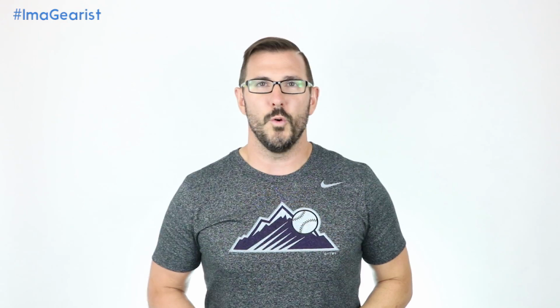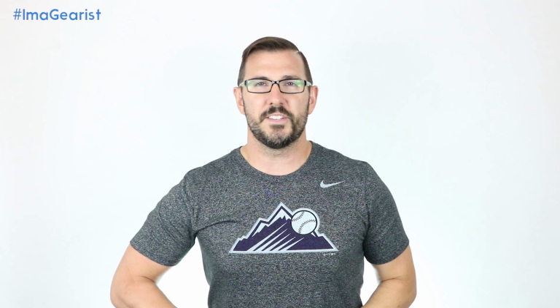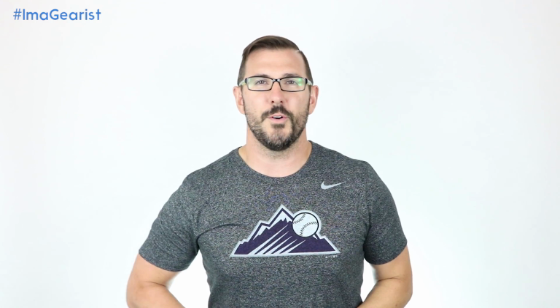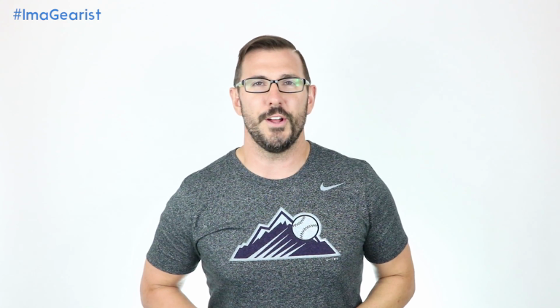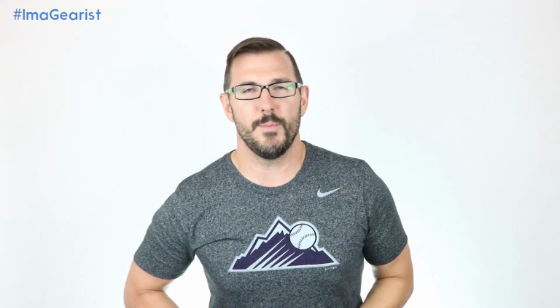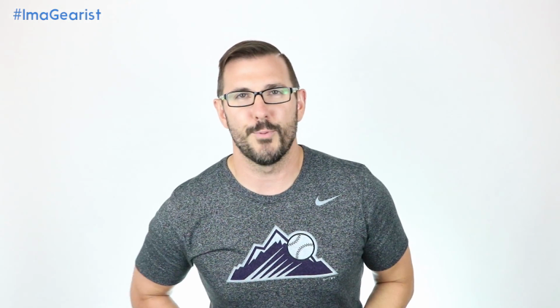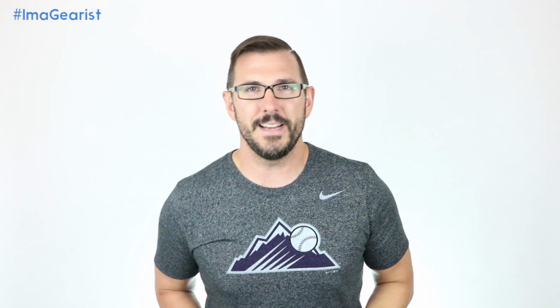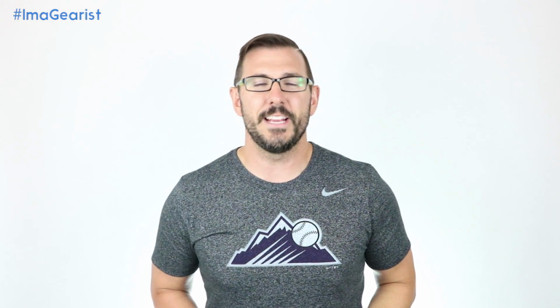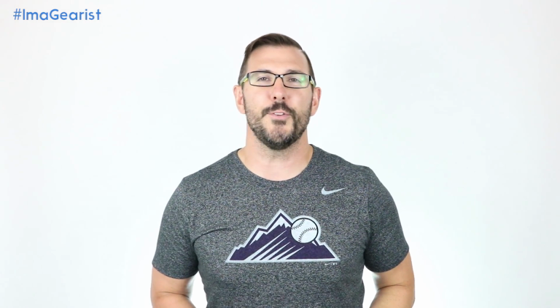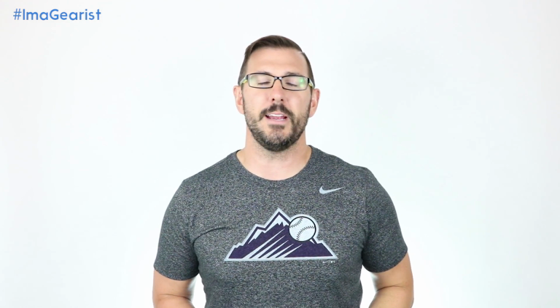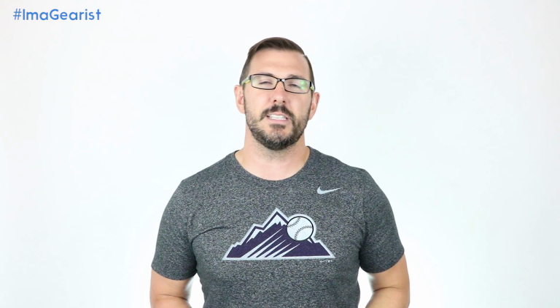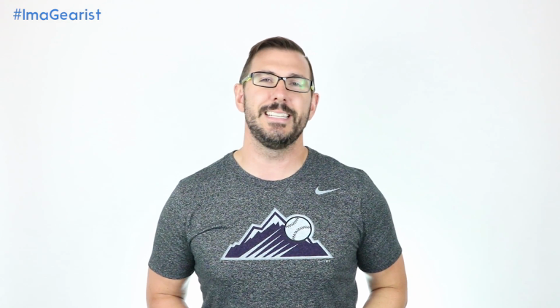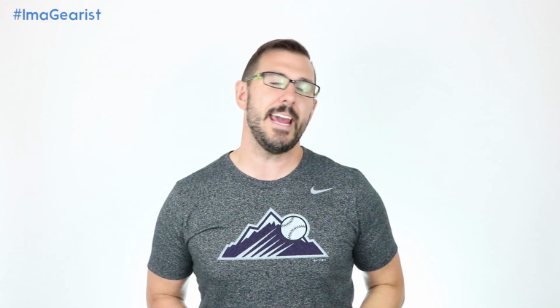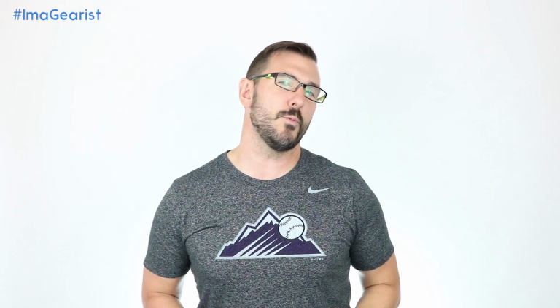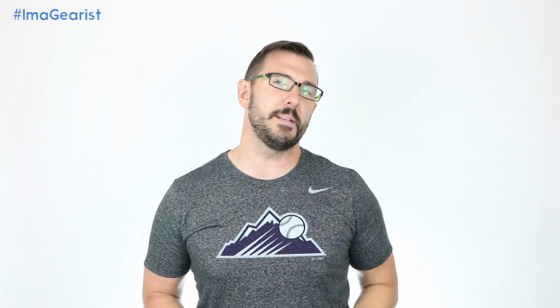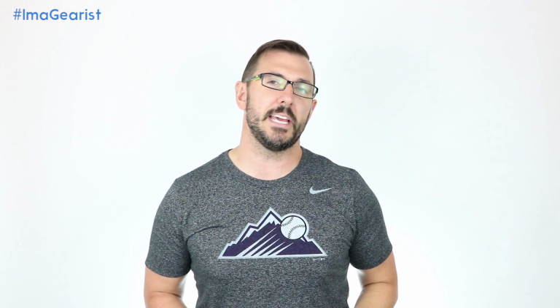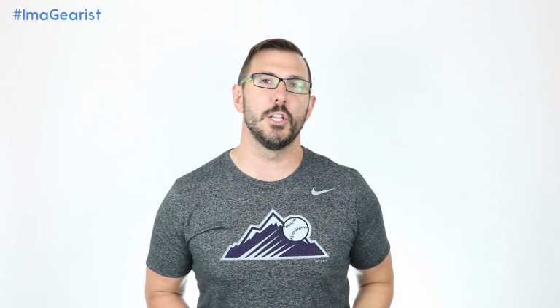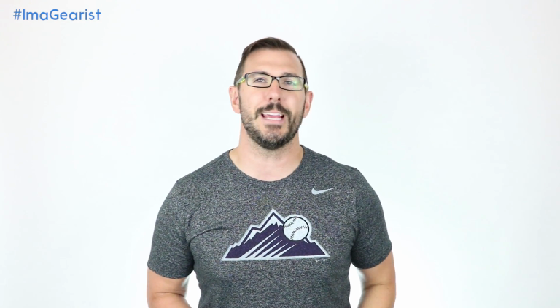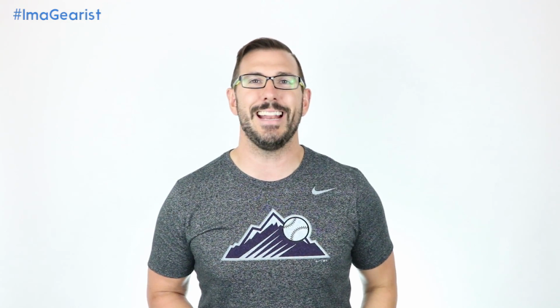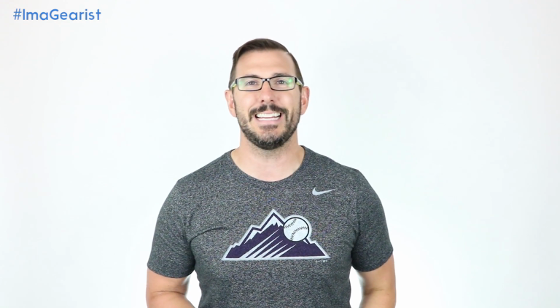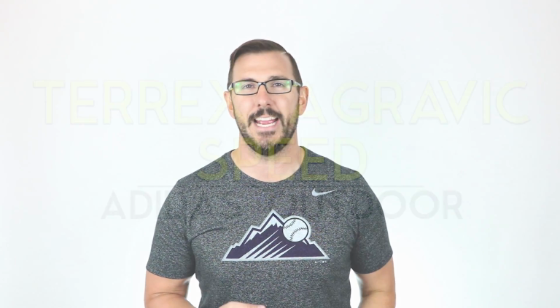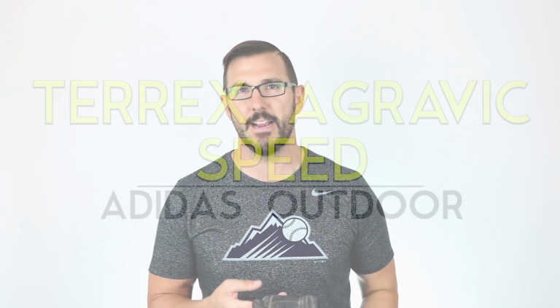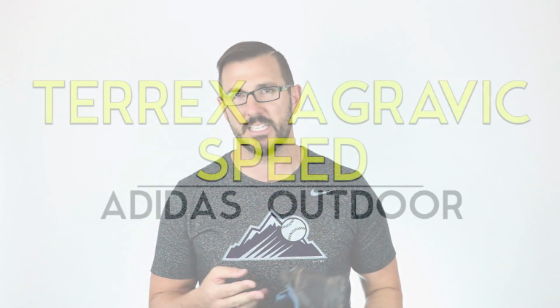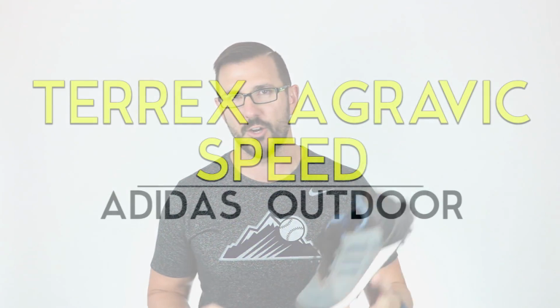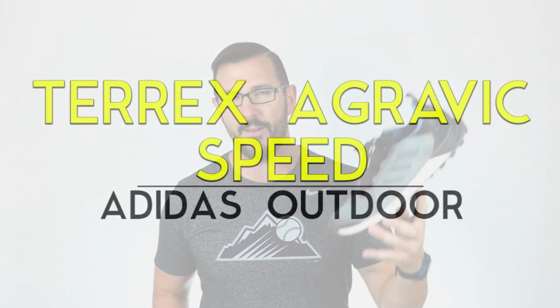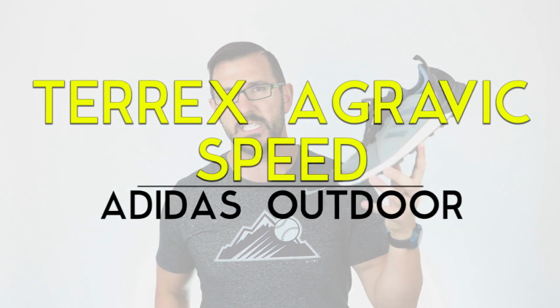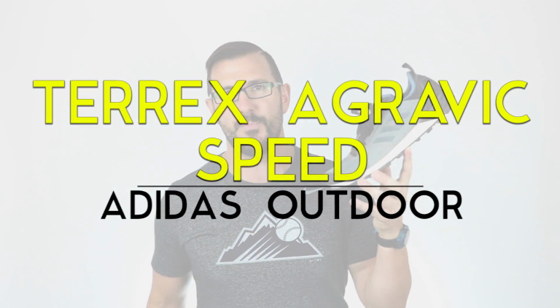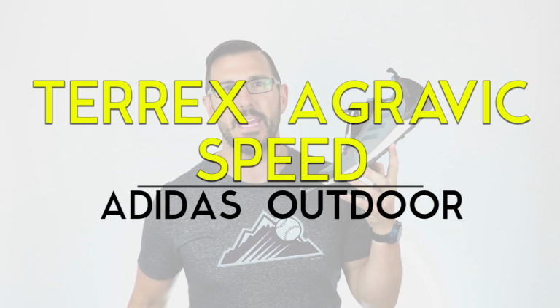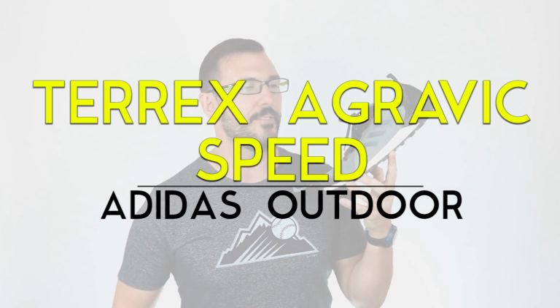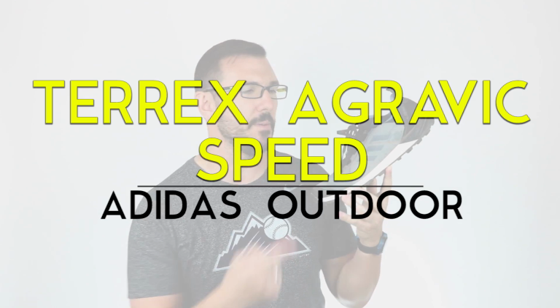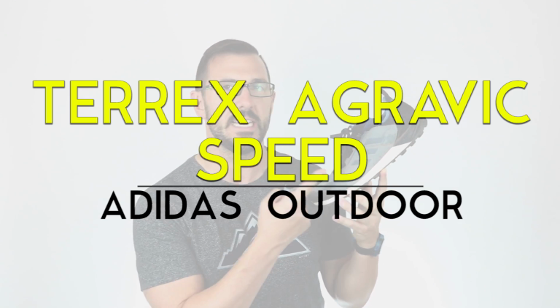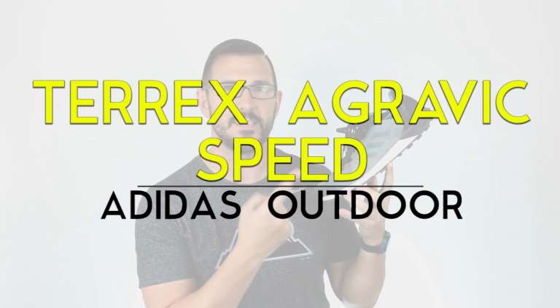What's going on everybody? Brandon here from Gearist and today we're going to be taking a look at the Terrex Agravic Speed from Adidas.